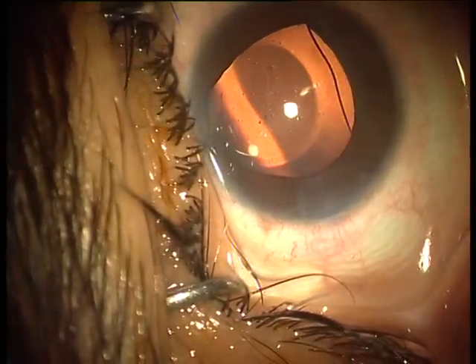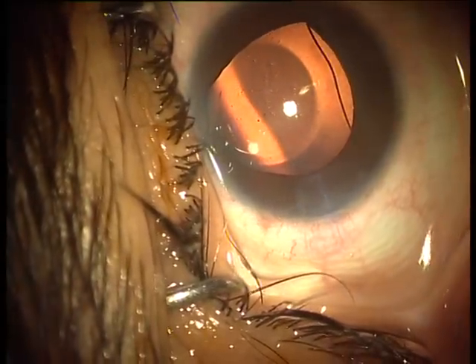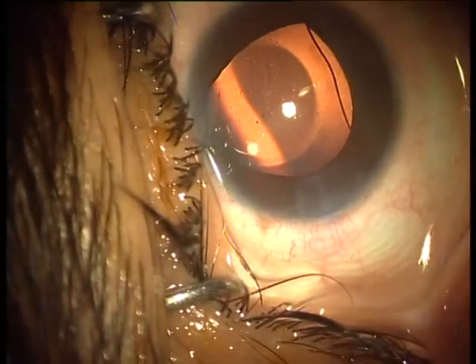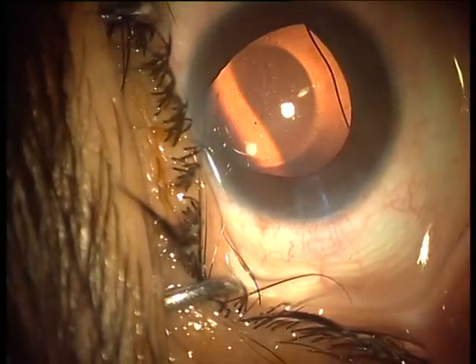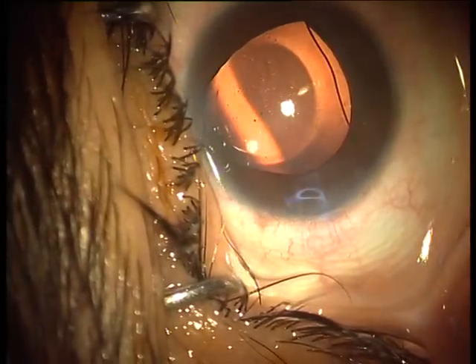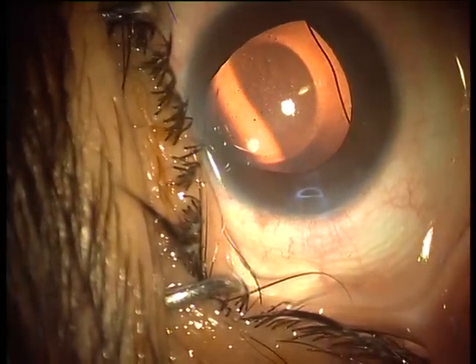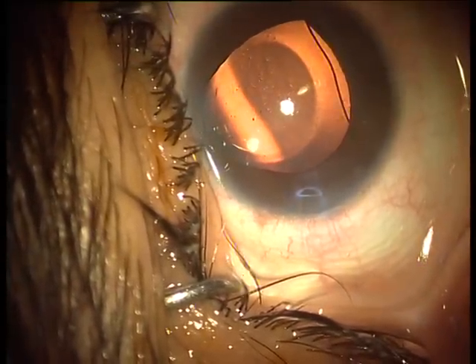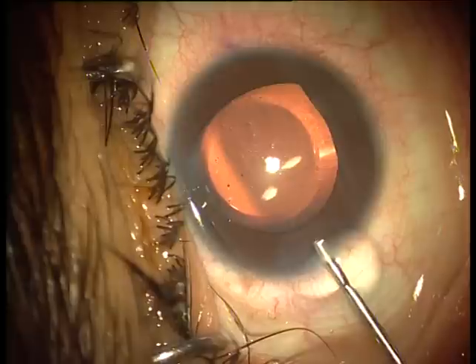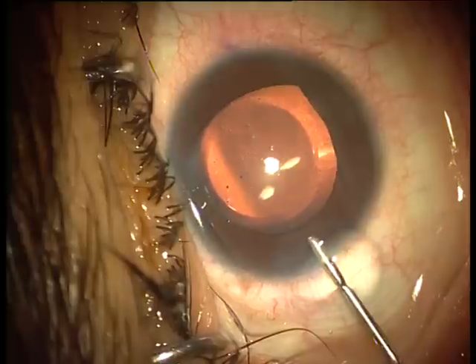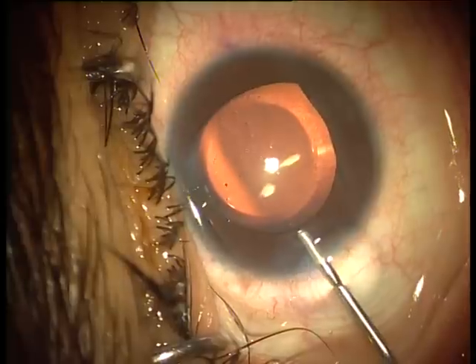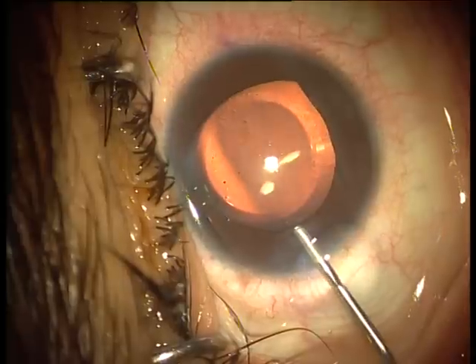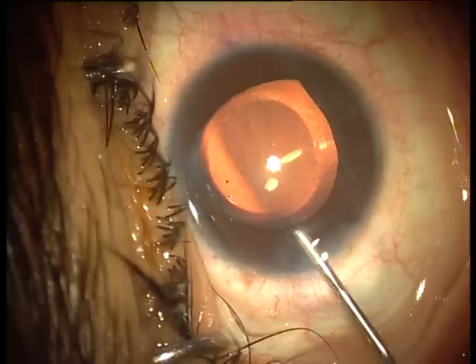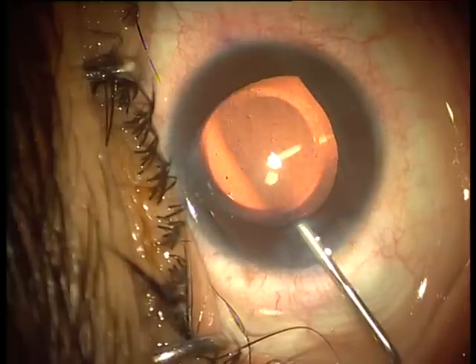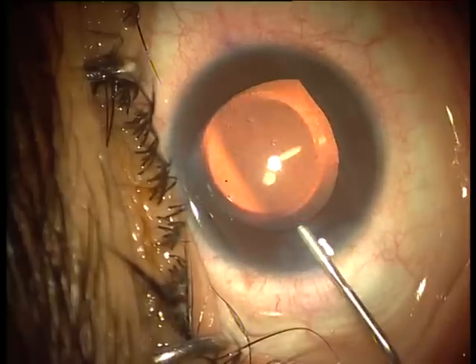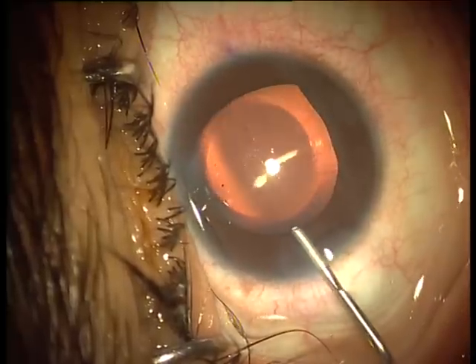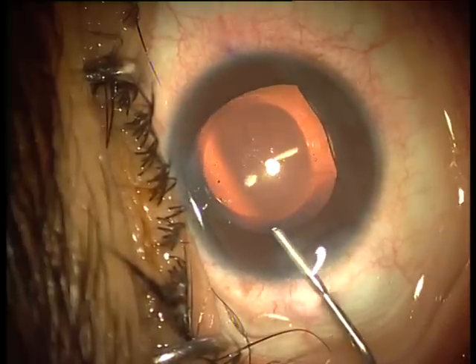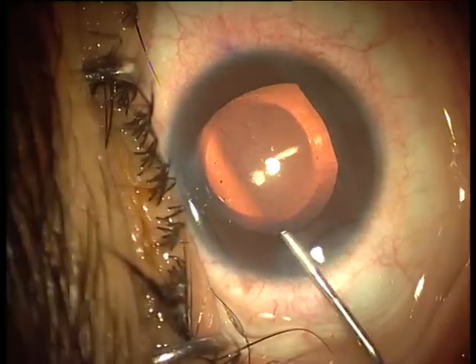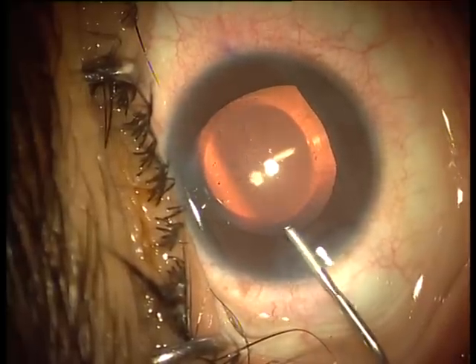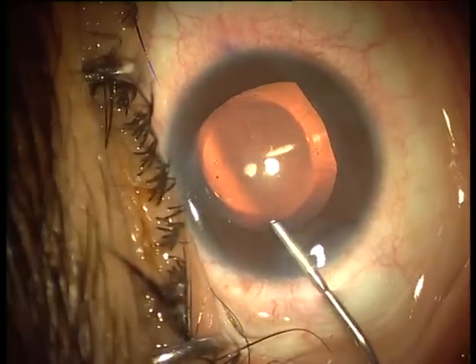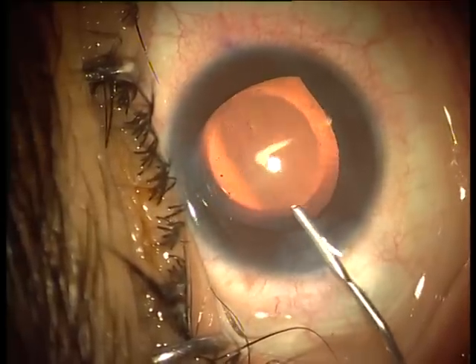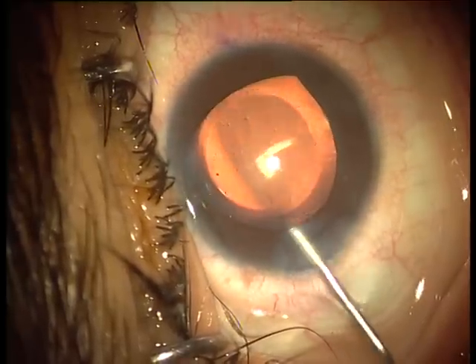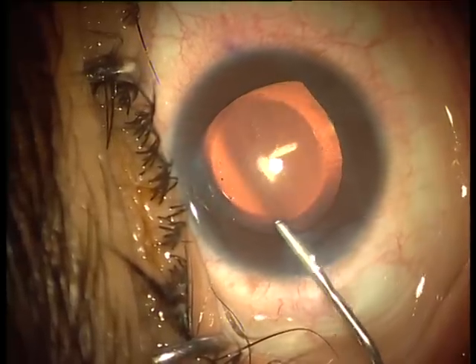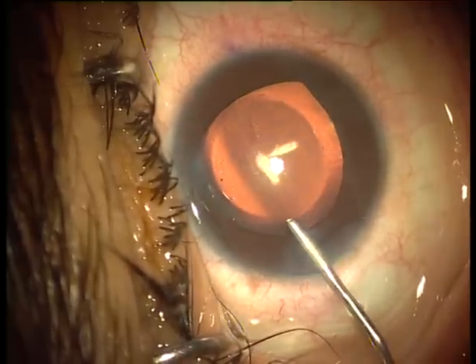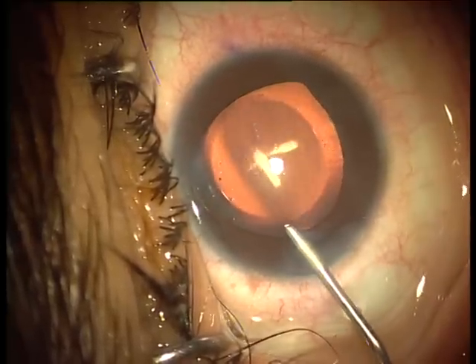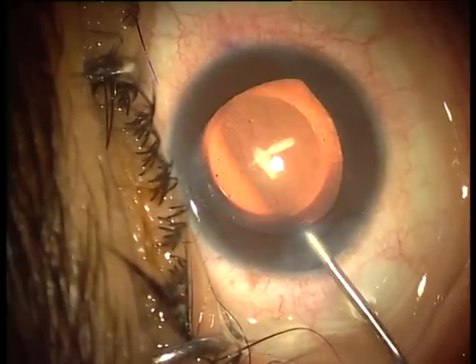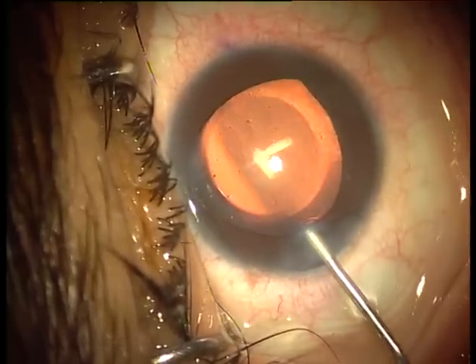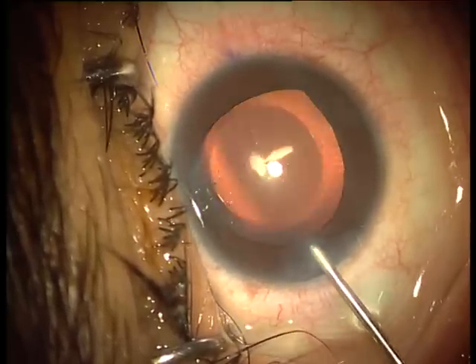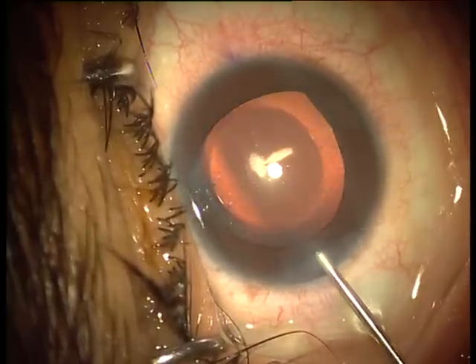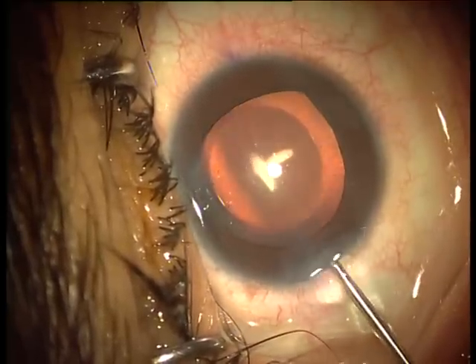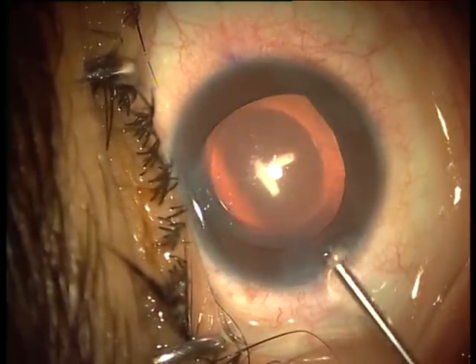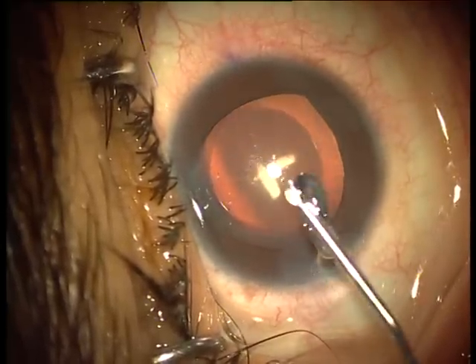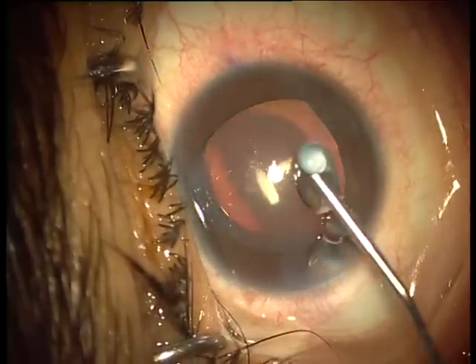We leave the distal end under the iris and fill up the chamber with viscoelastic over the ICL.